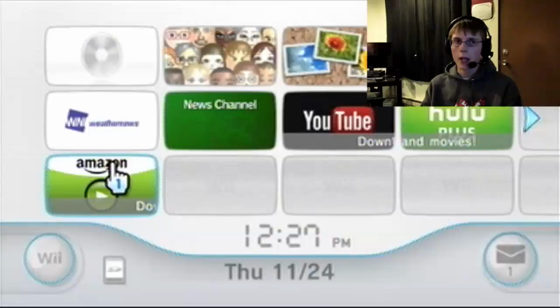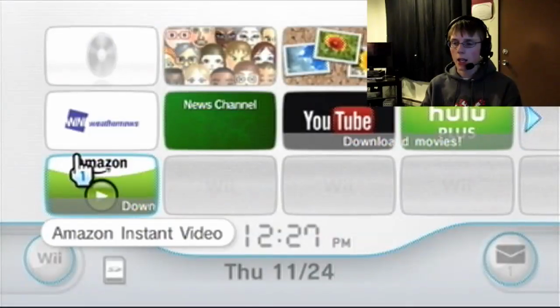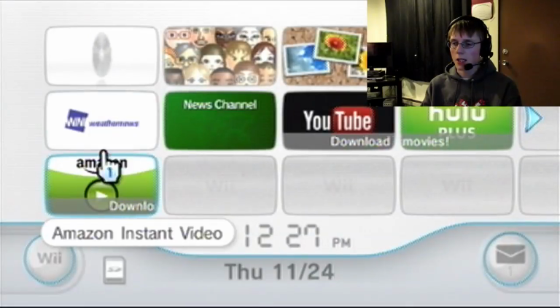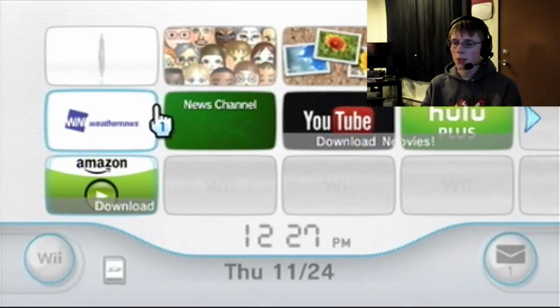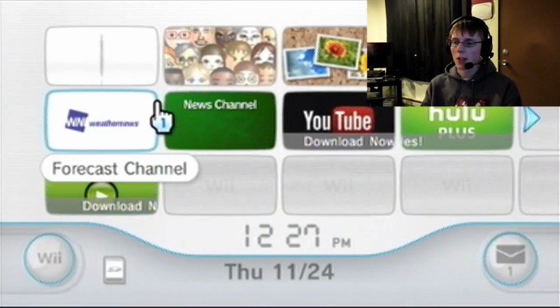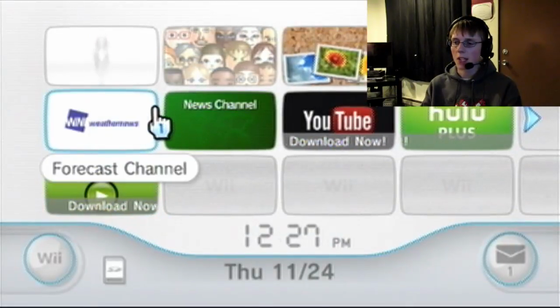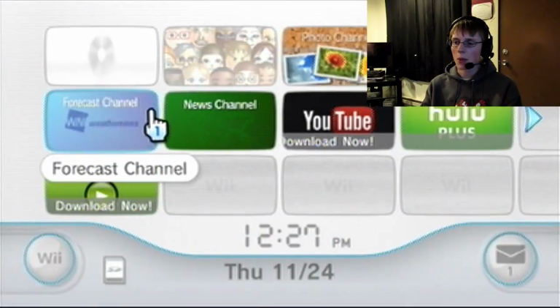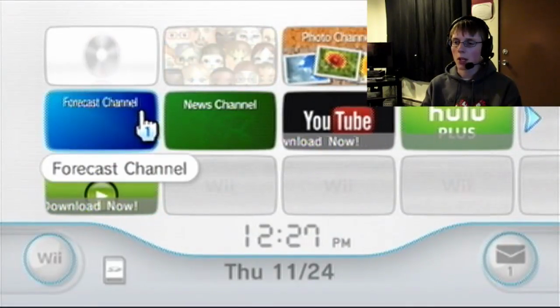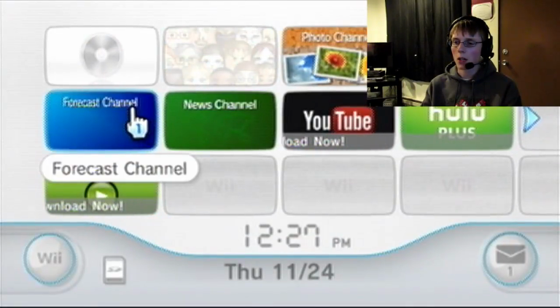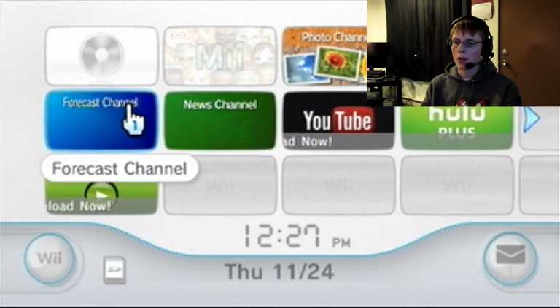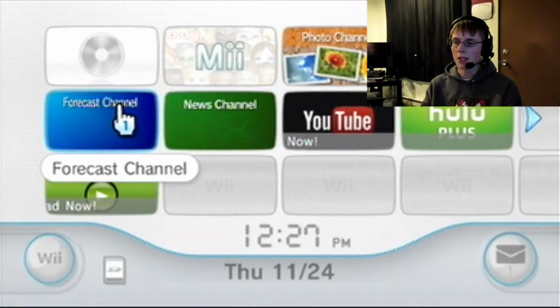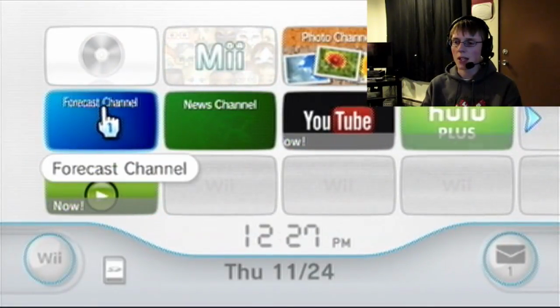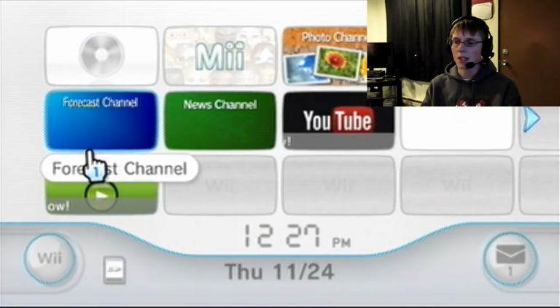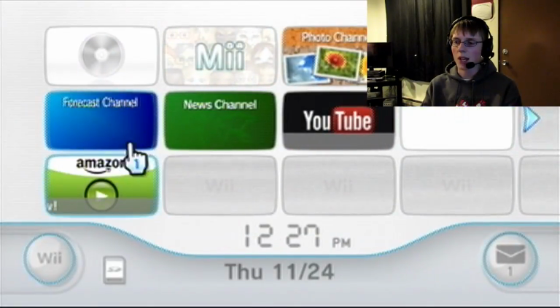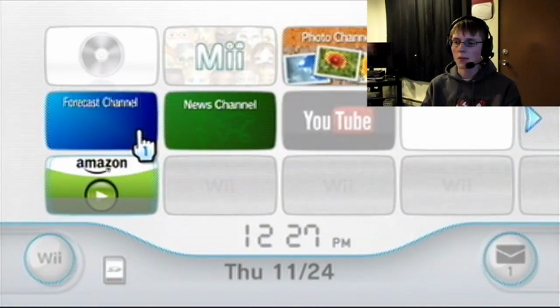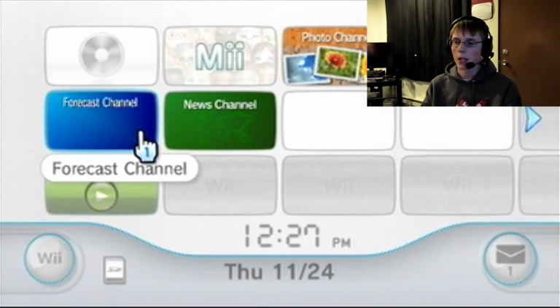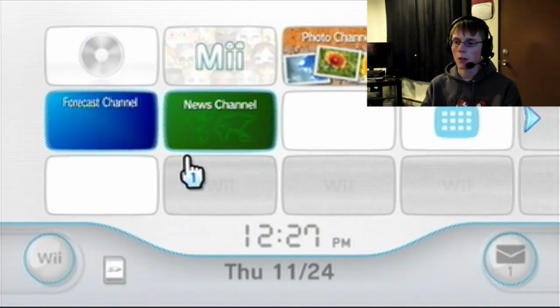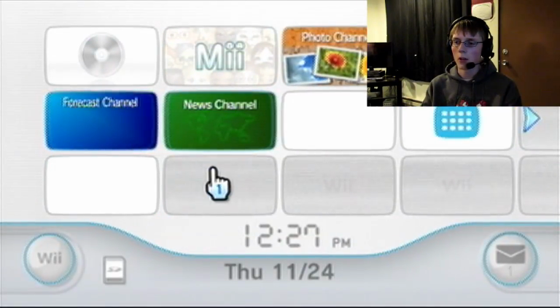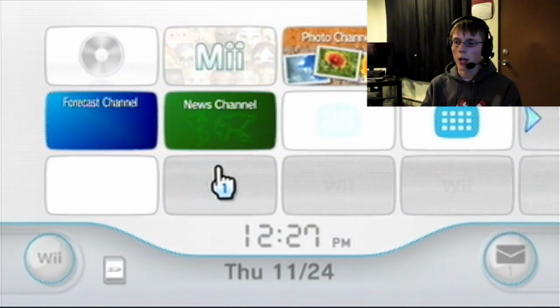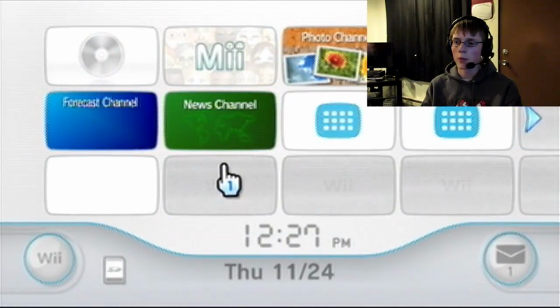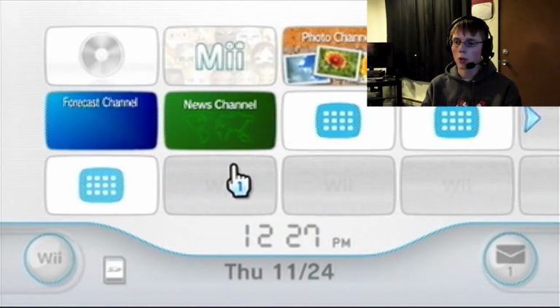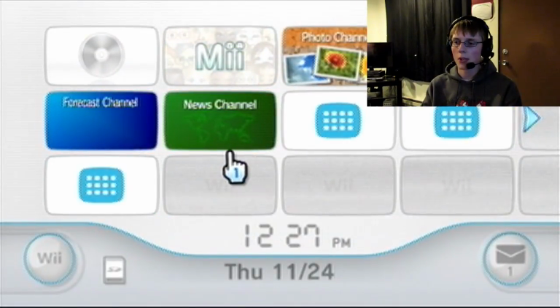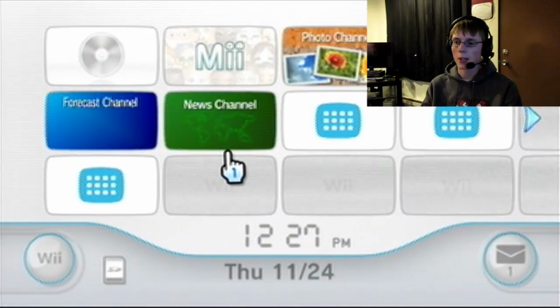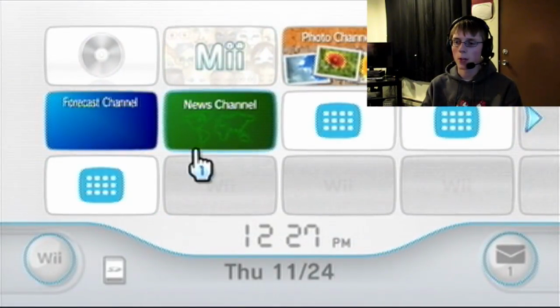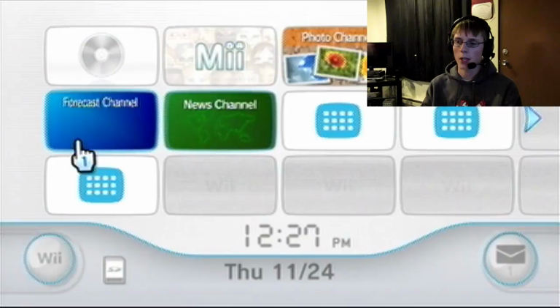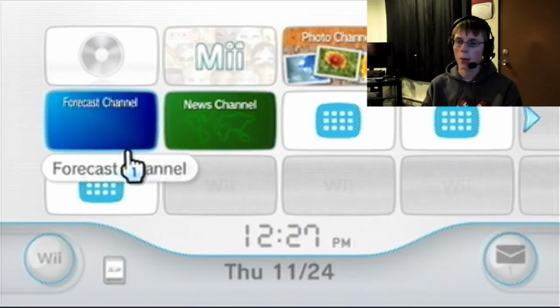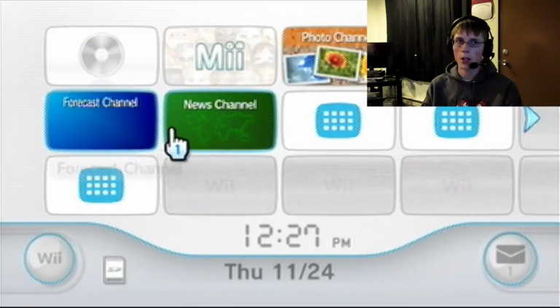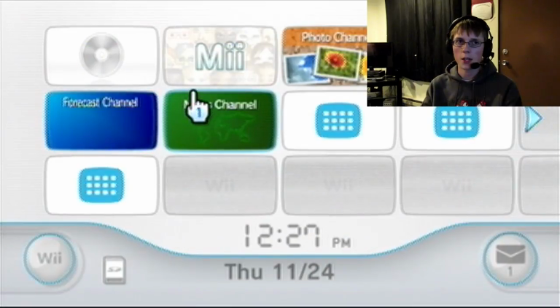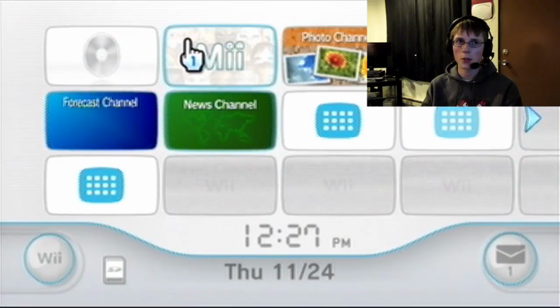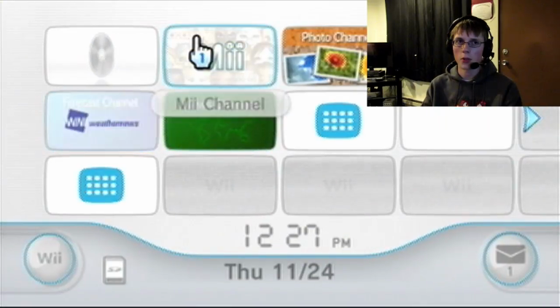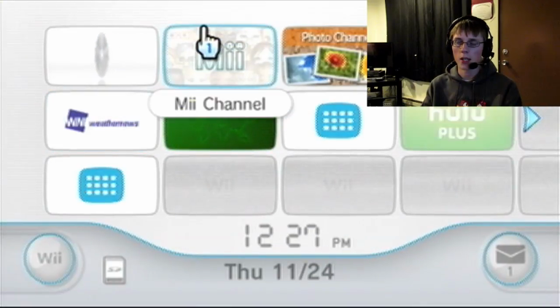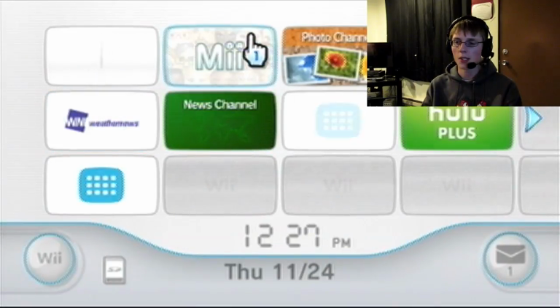Hey guys, MulticlassicGamer here, and this is a test video. I am recording myself on my camera as I record this.